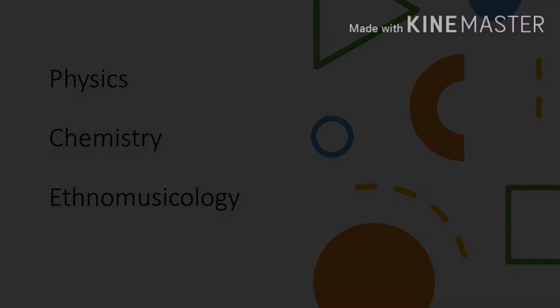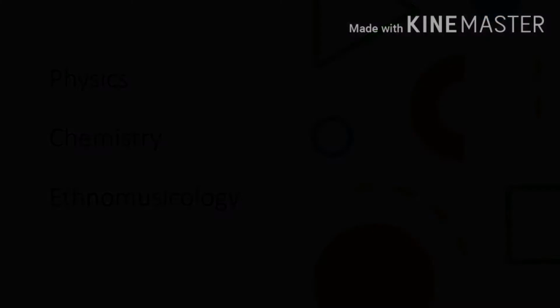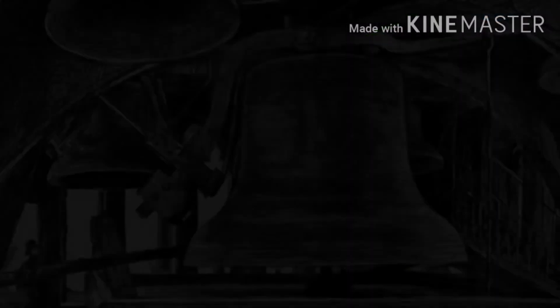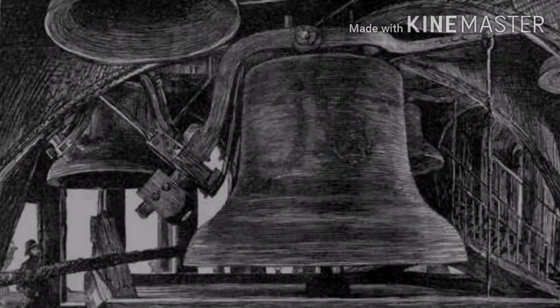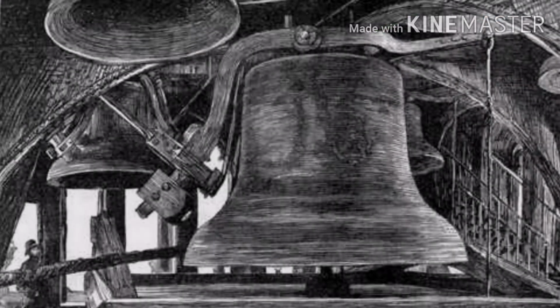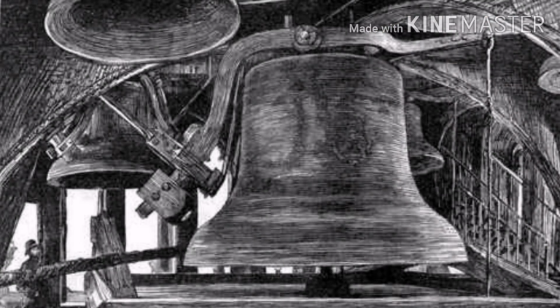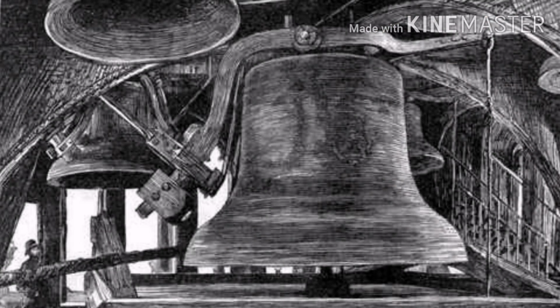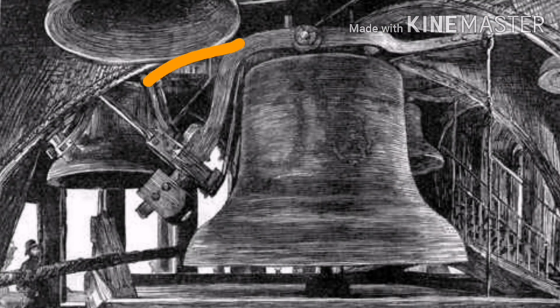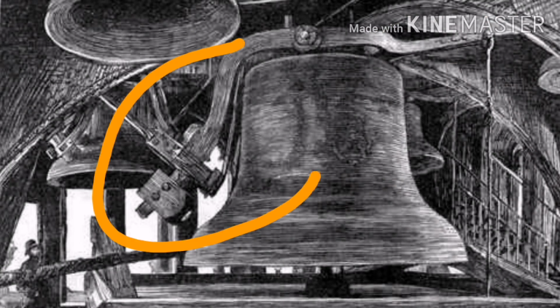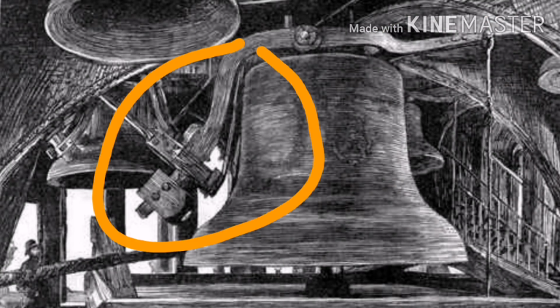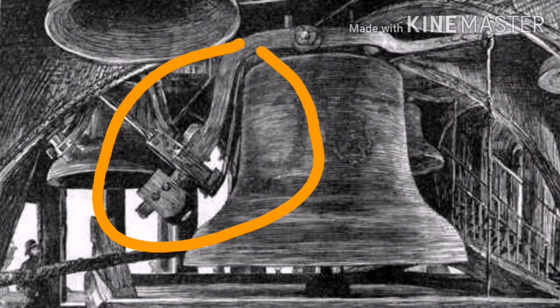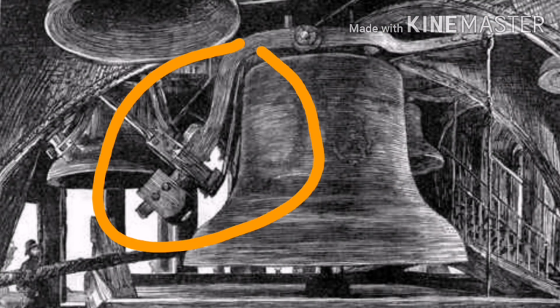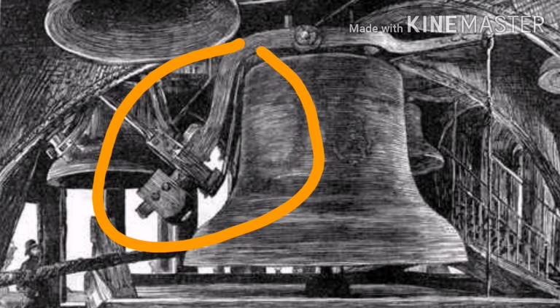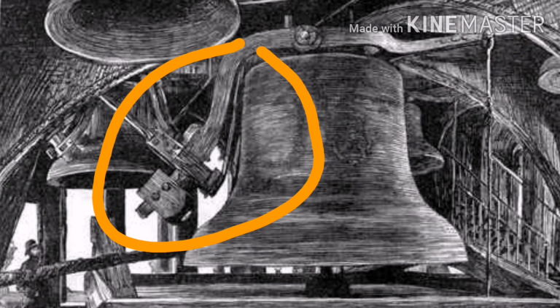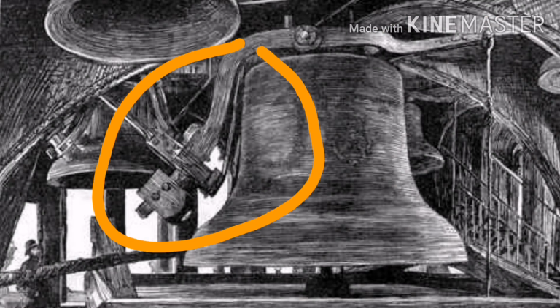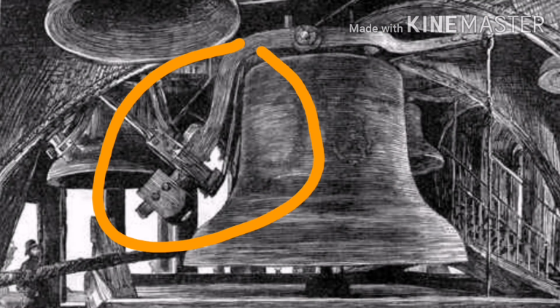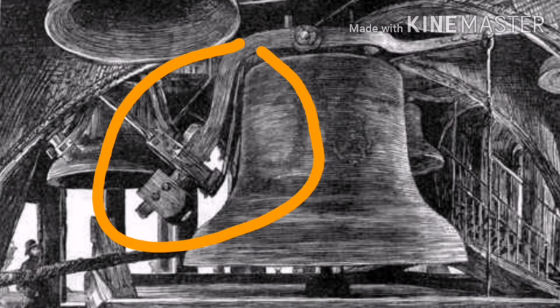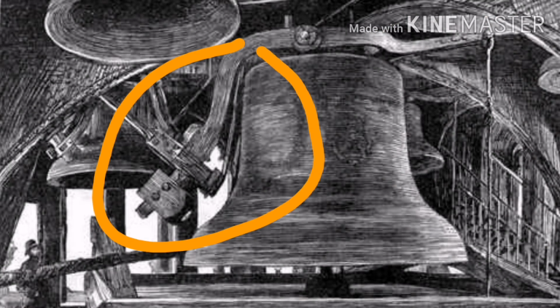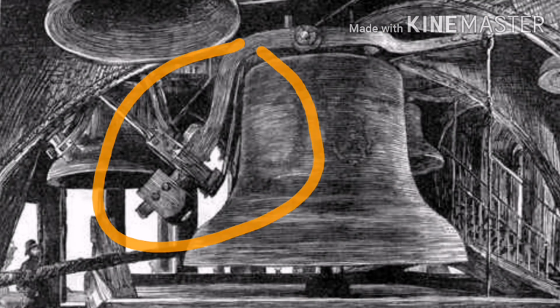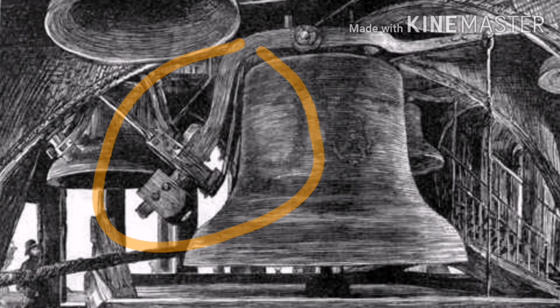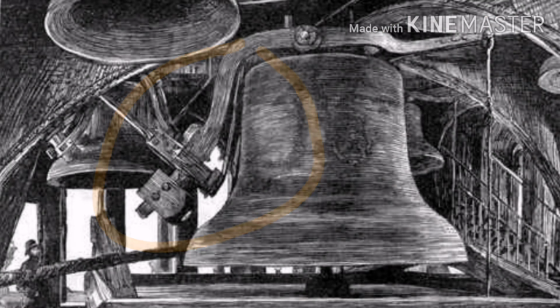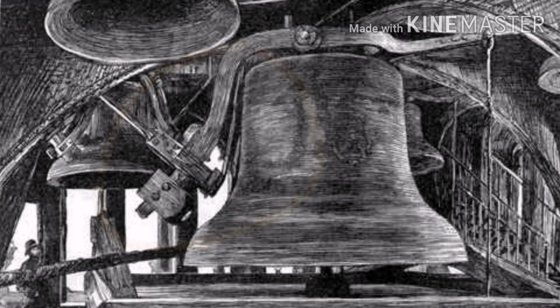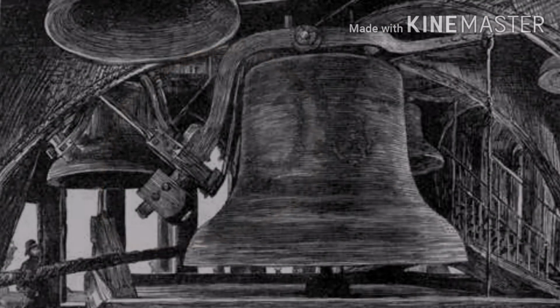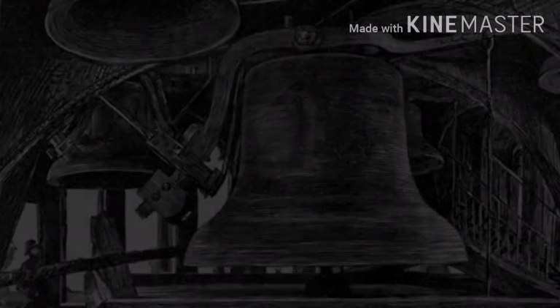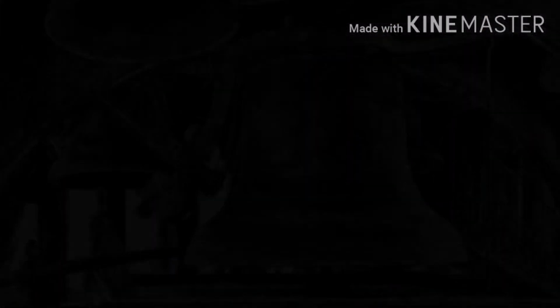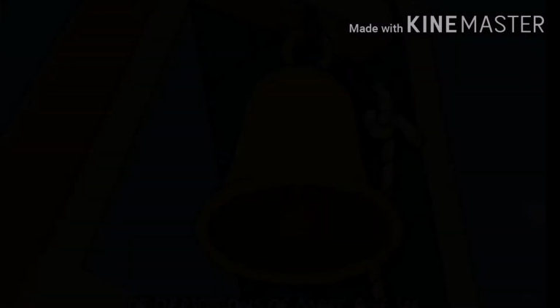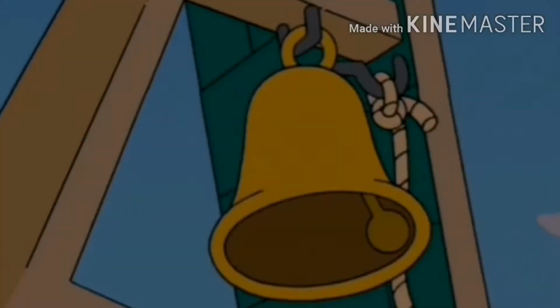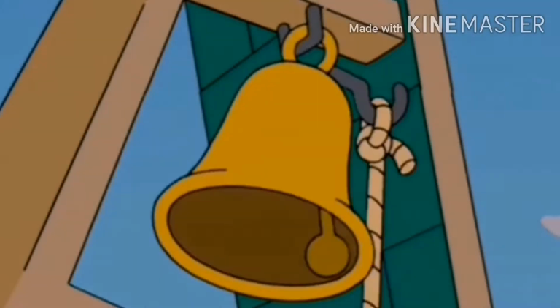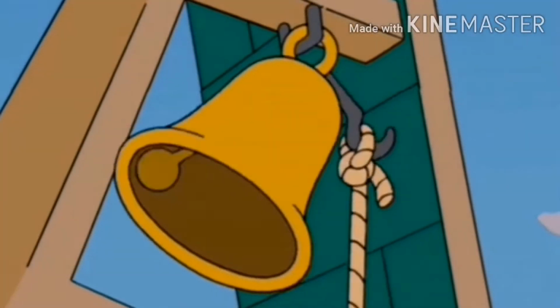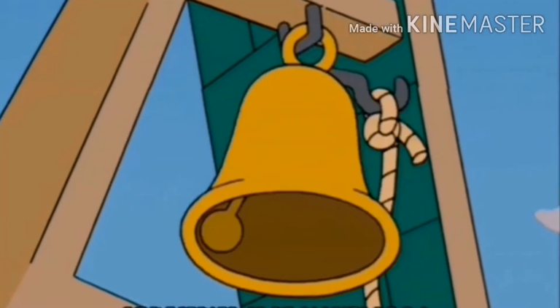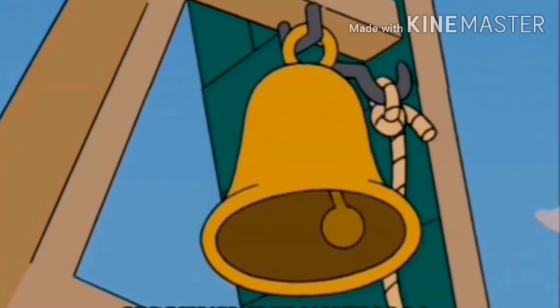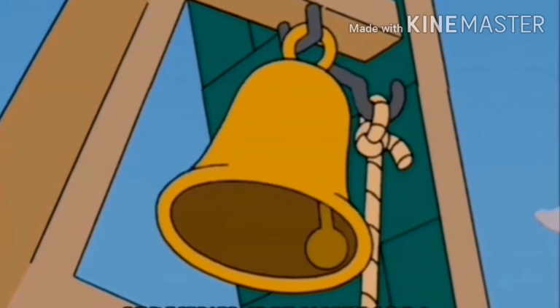There are two main ways of striking a bell: by moving the clapper into the bell, like you do on a clock, or the bell into the clapper.